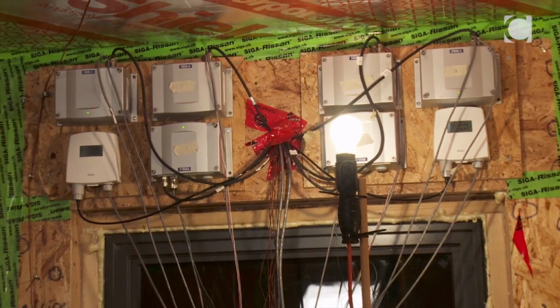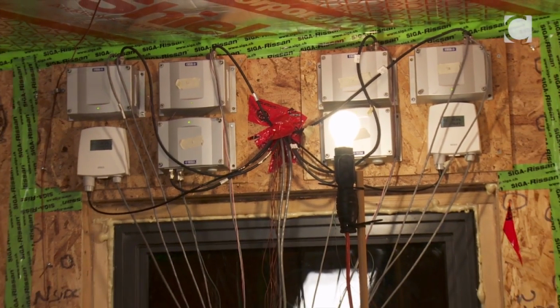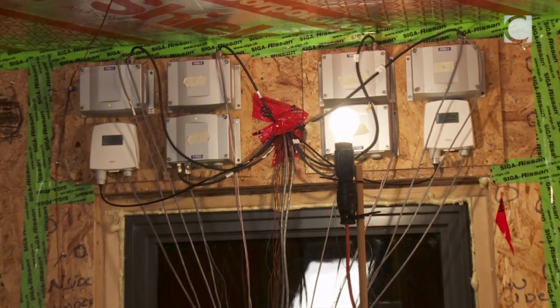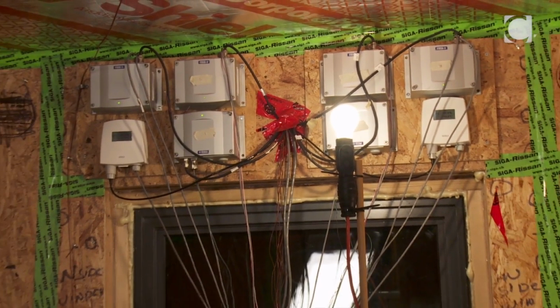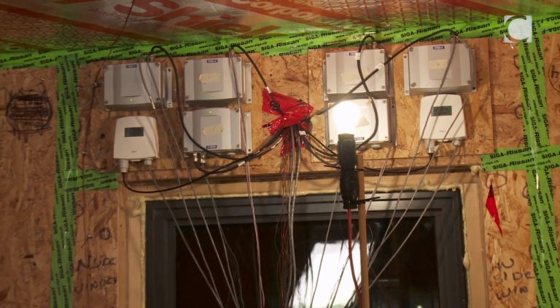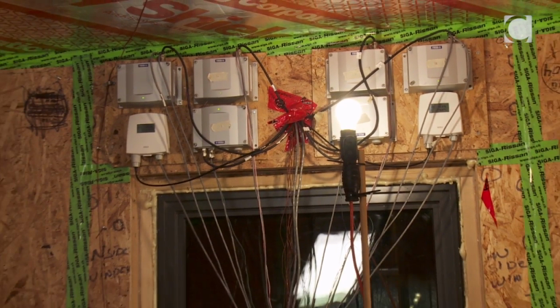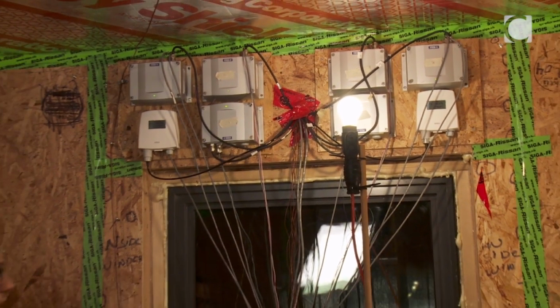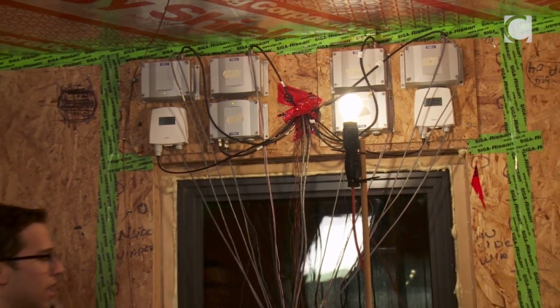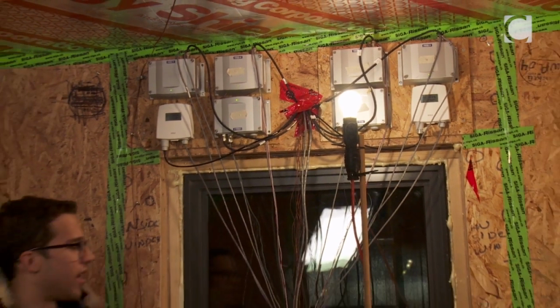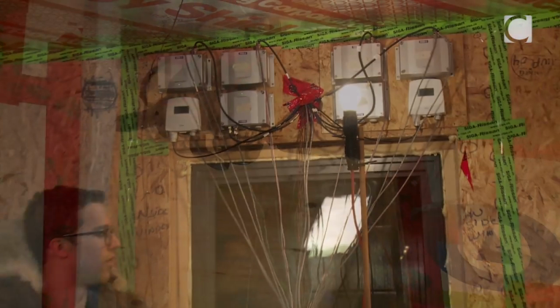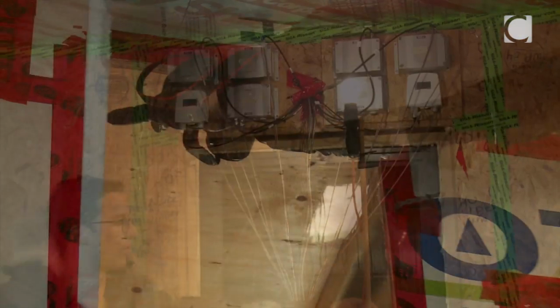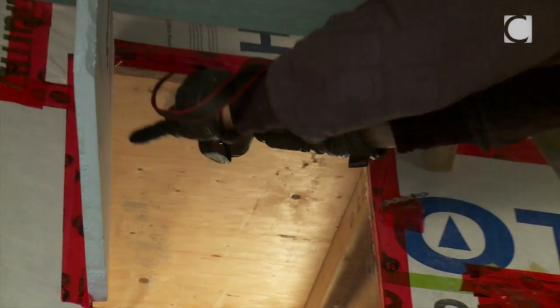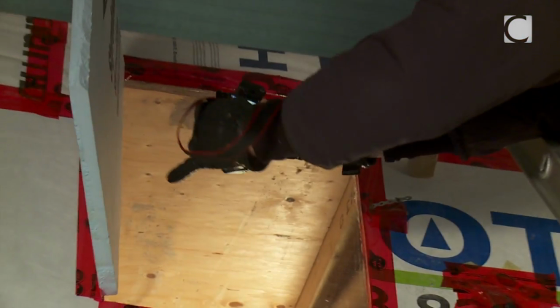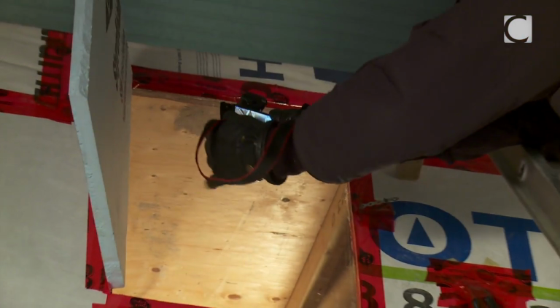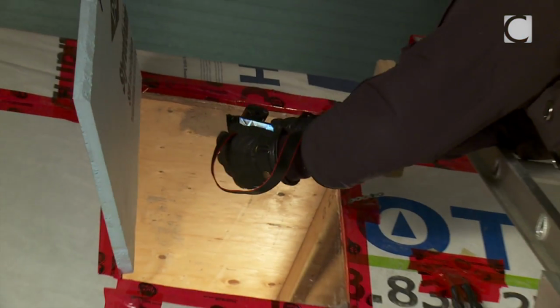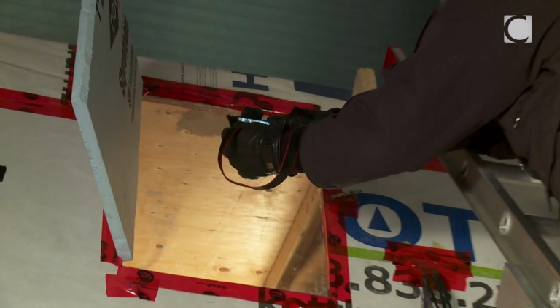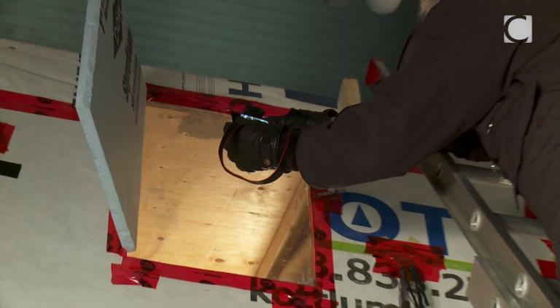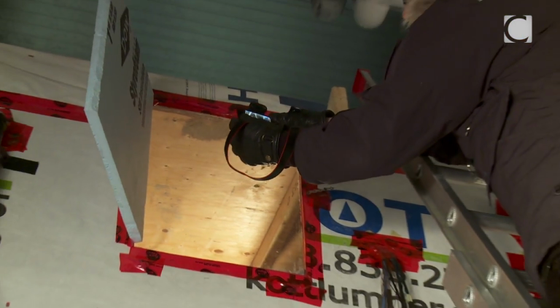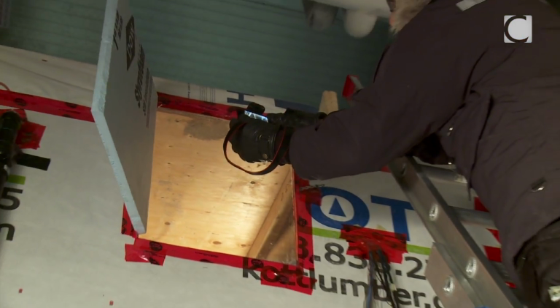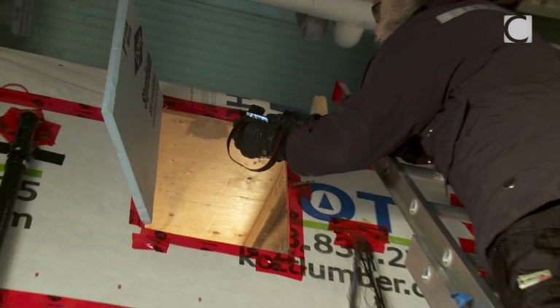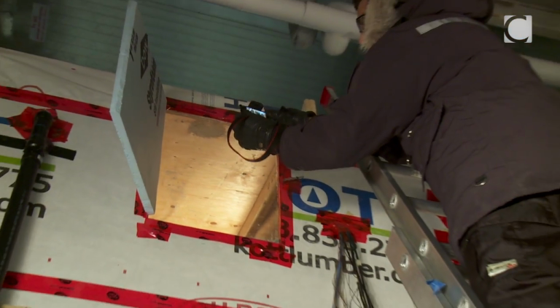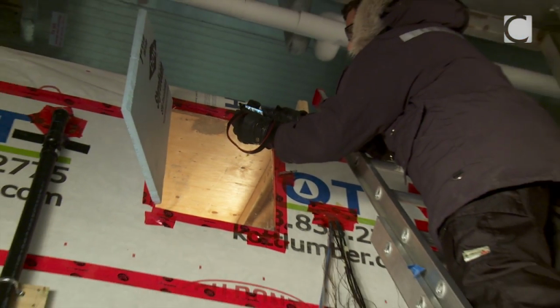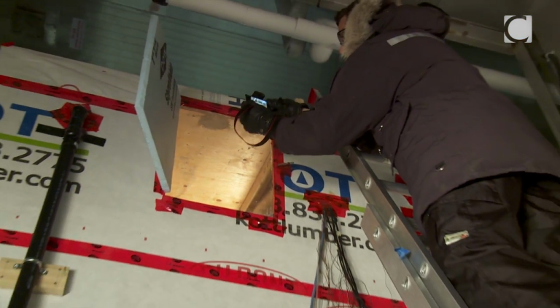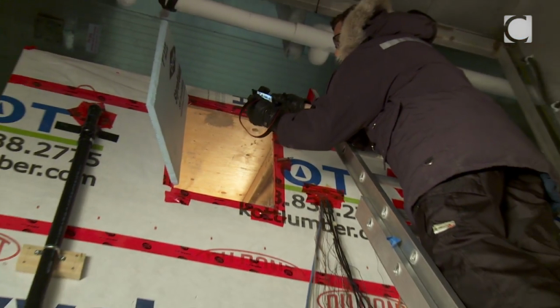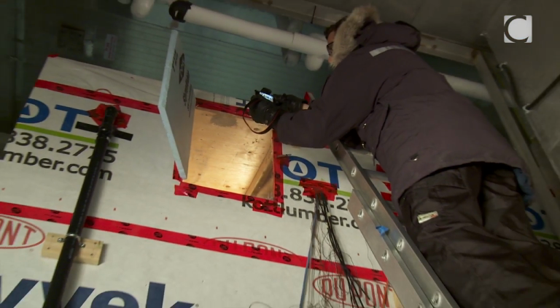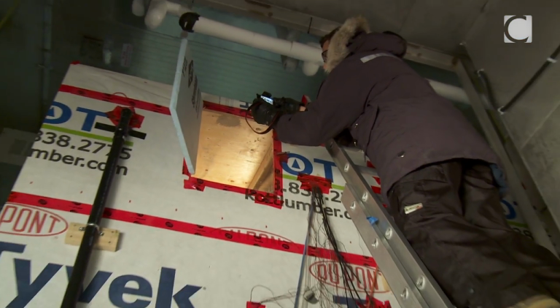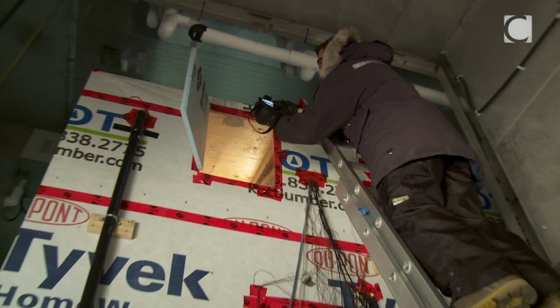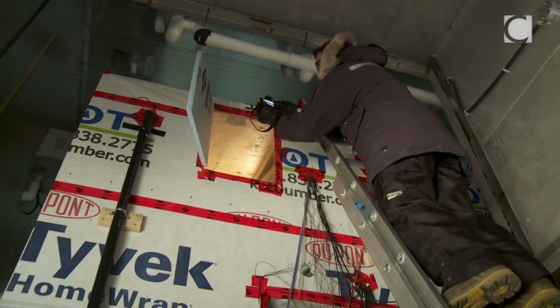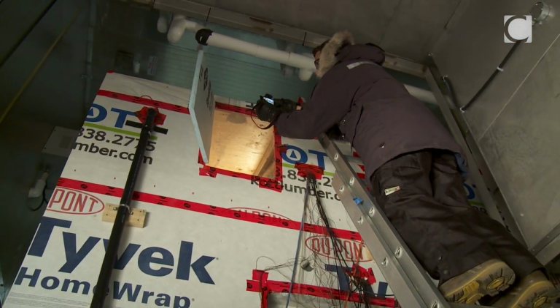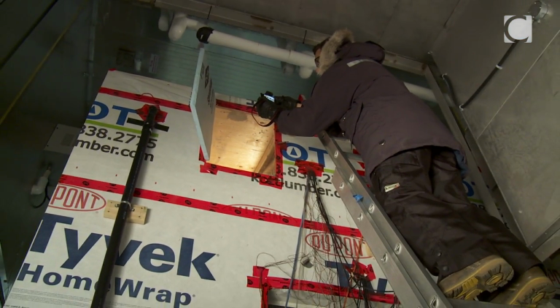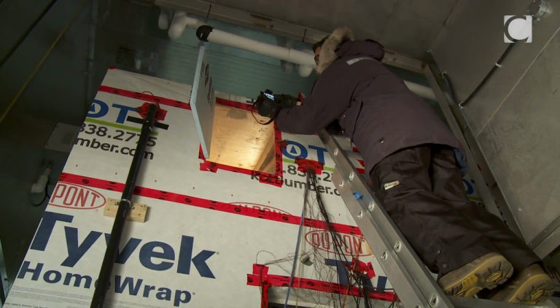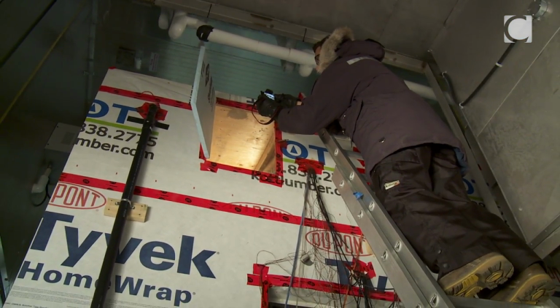We're also comparing the performance of ventilated and unventilated attics.